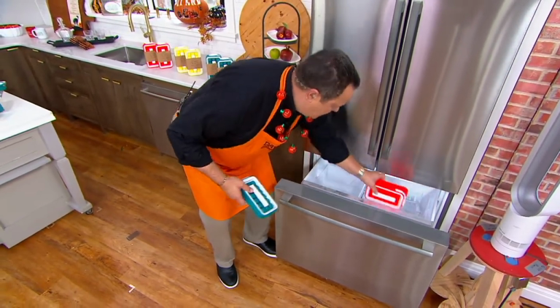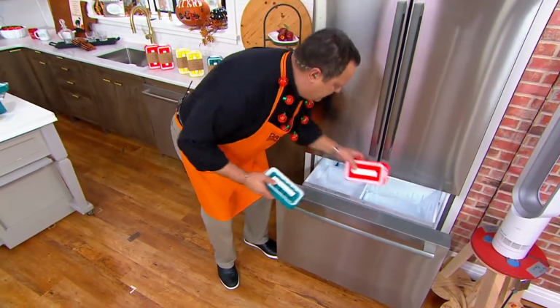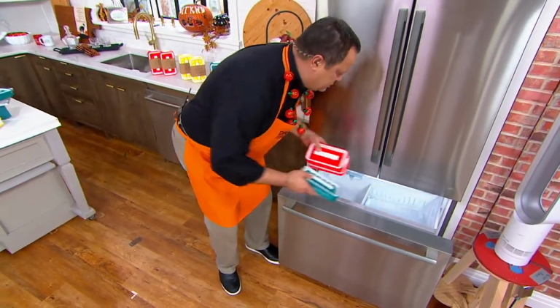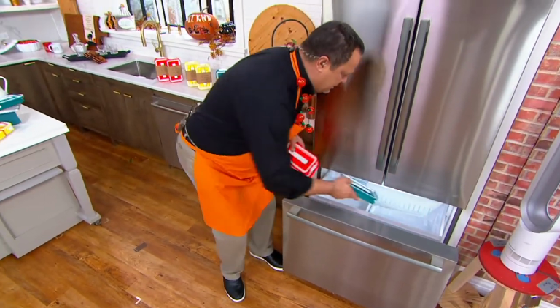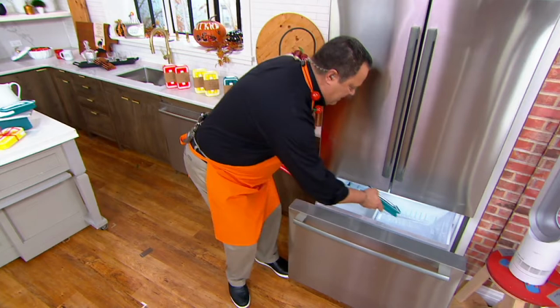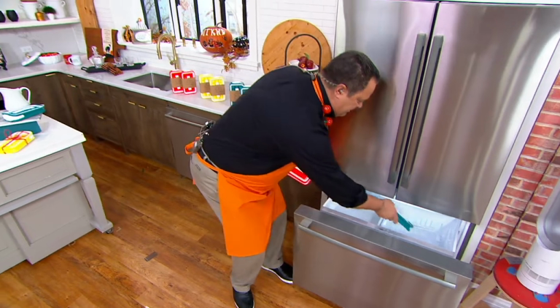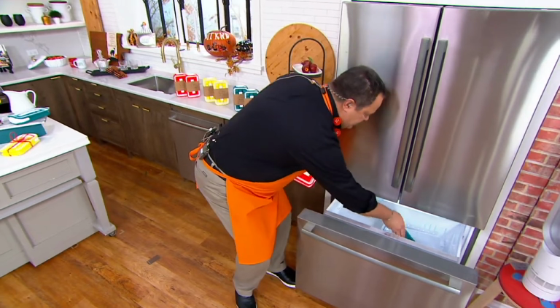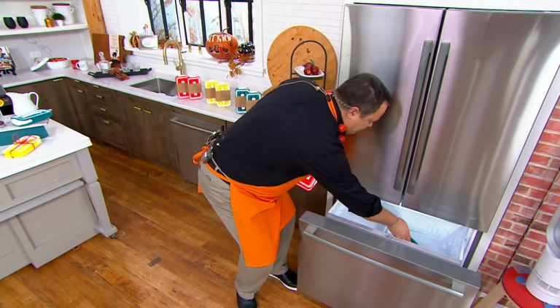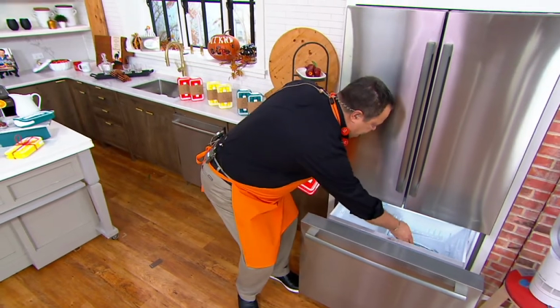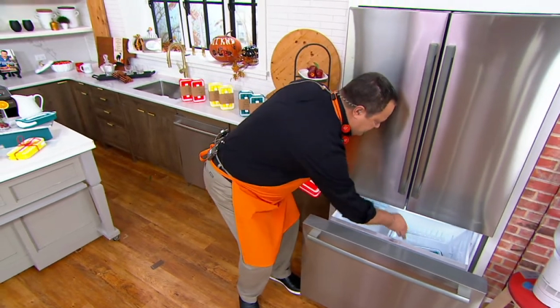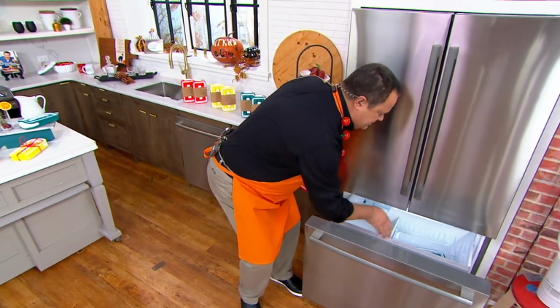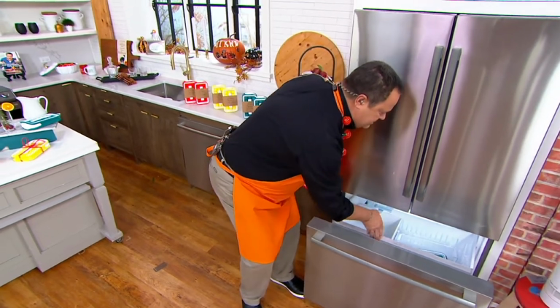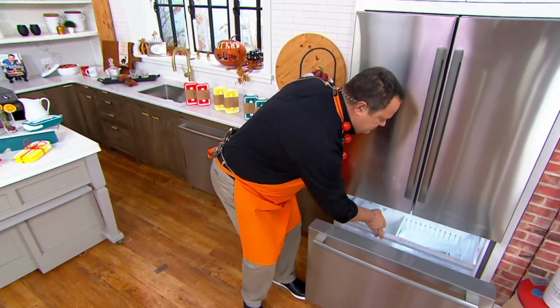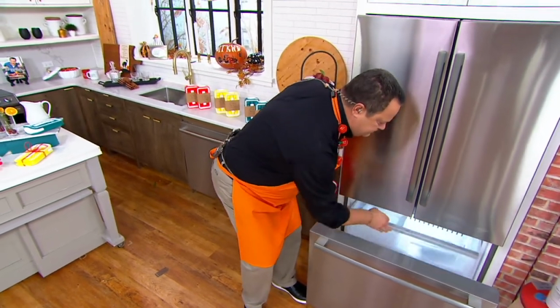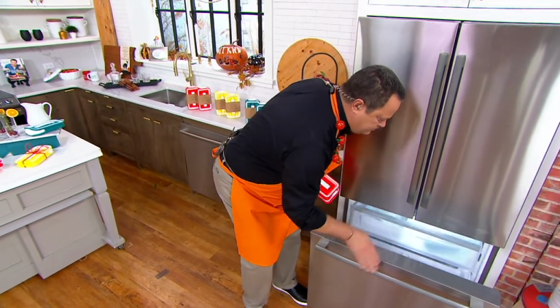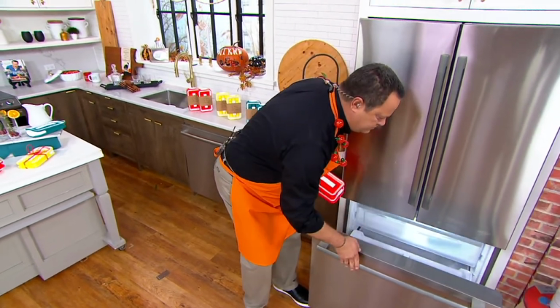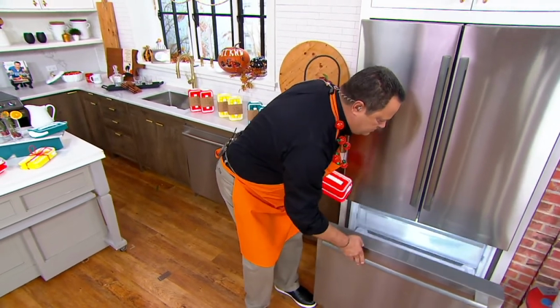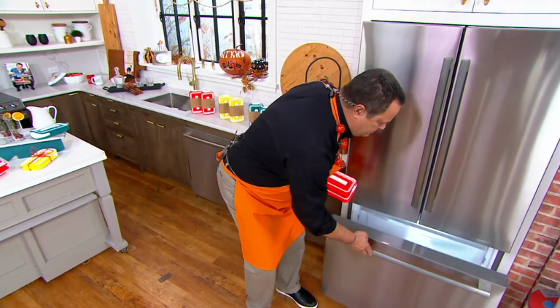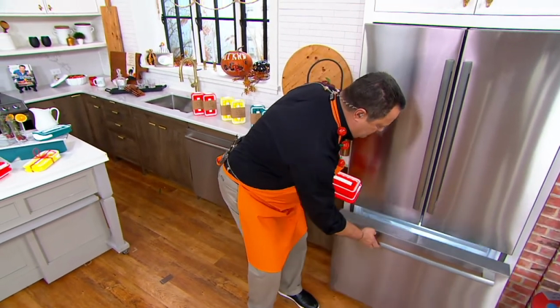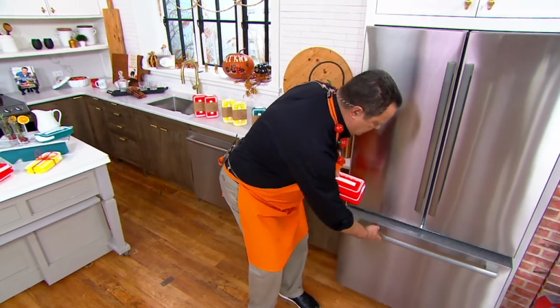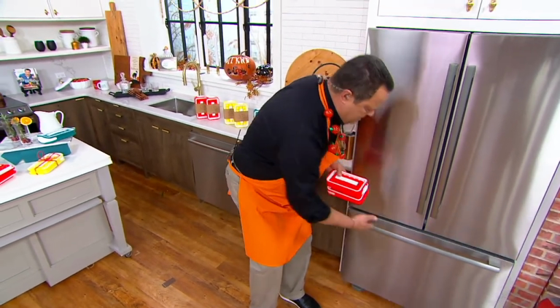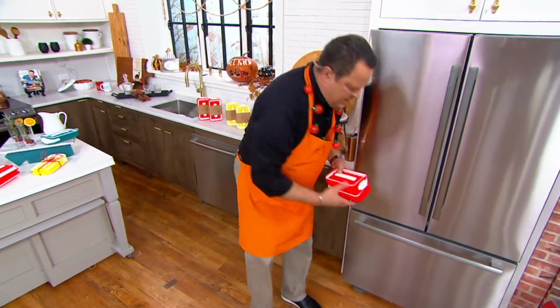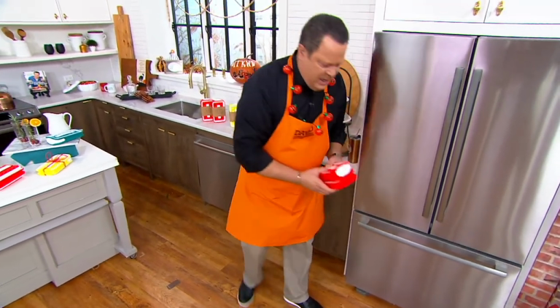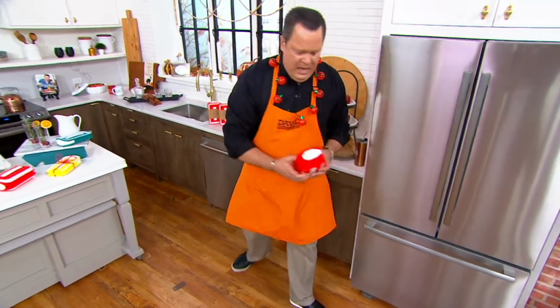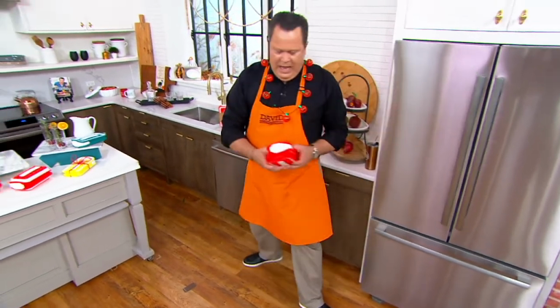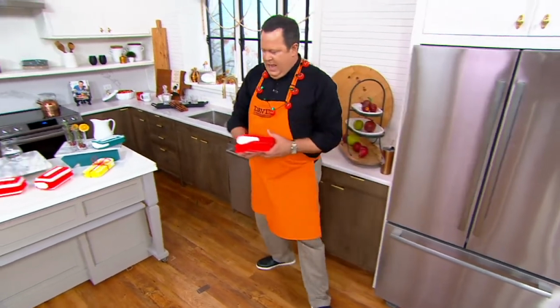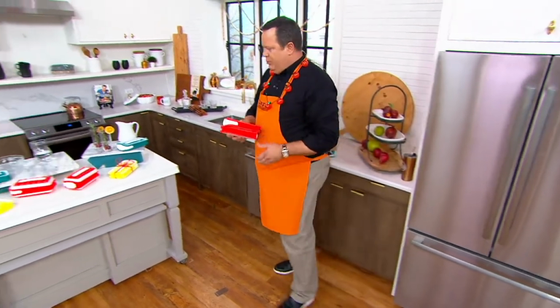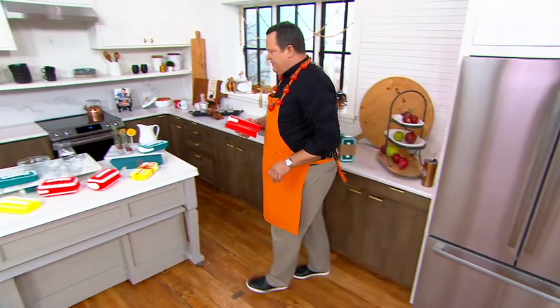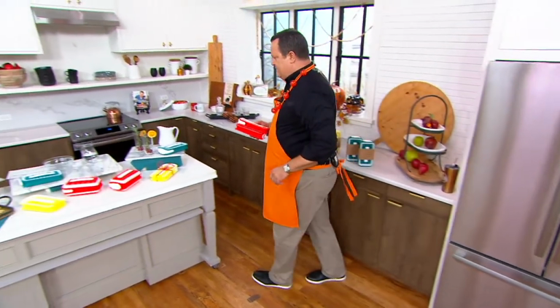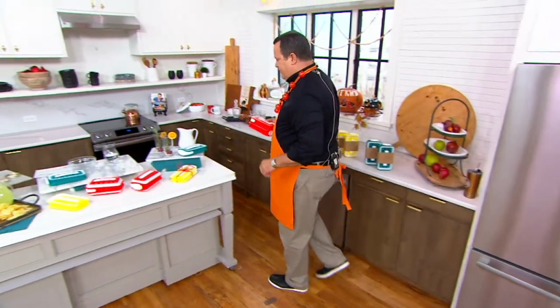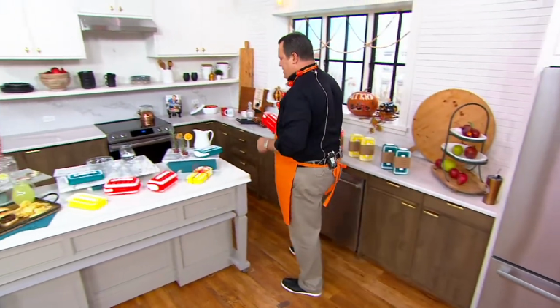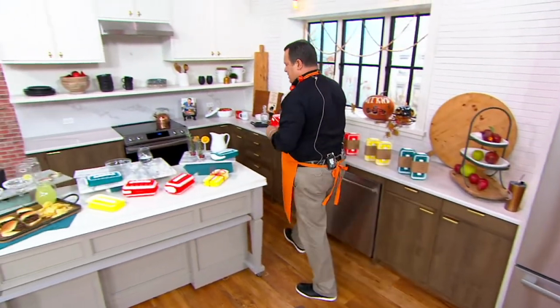All right. So let's pop this in there to freeze and bring this over here.